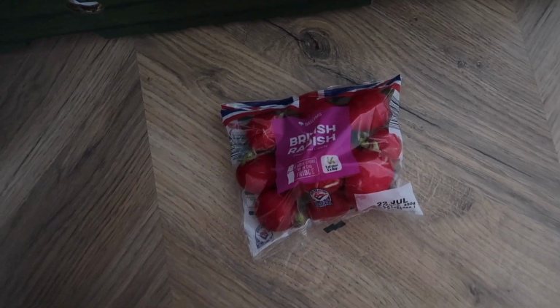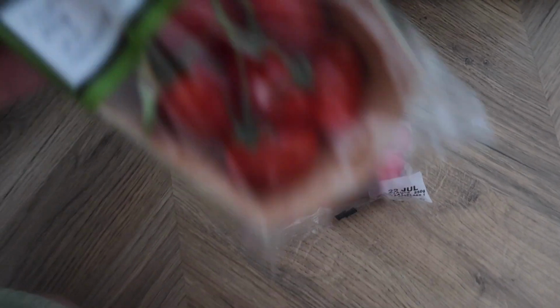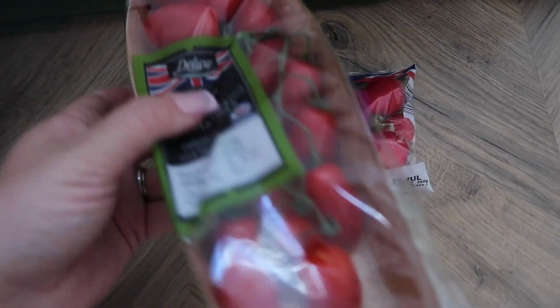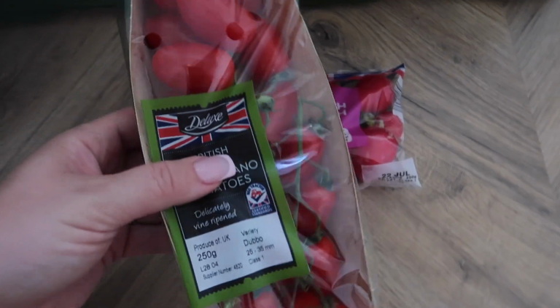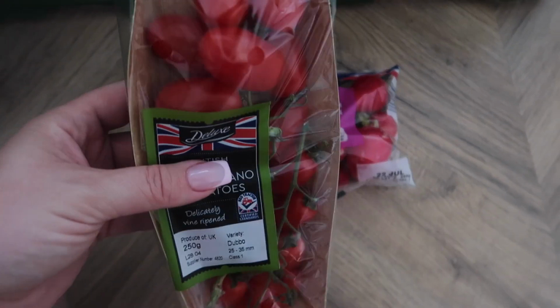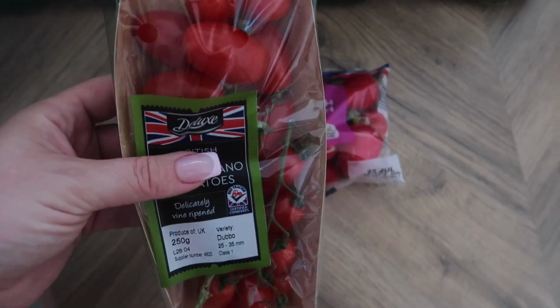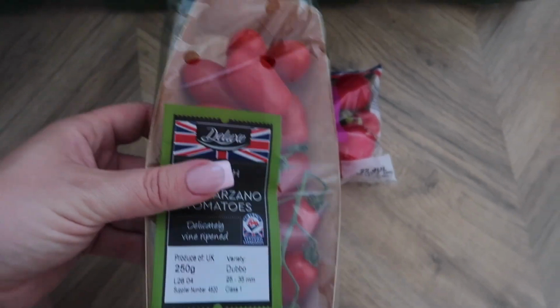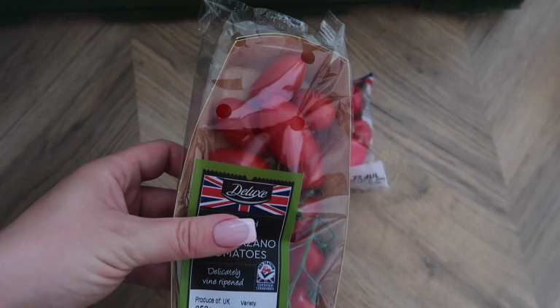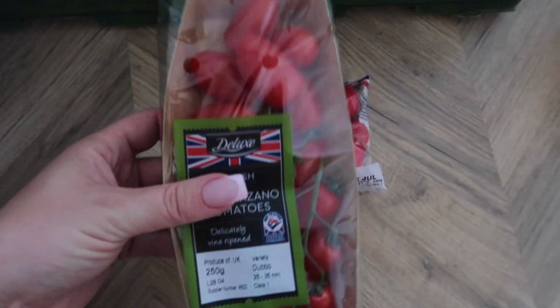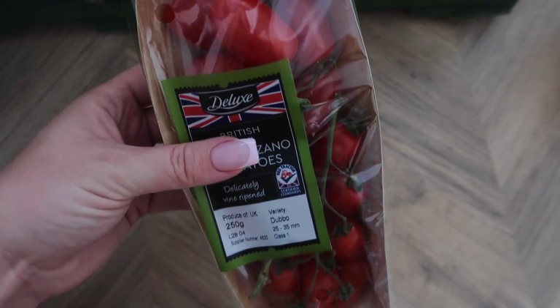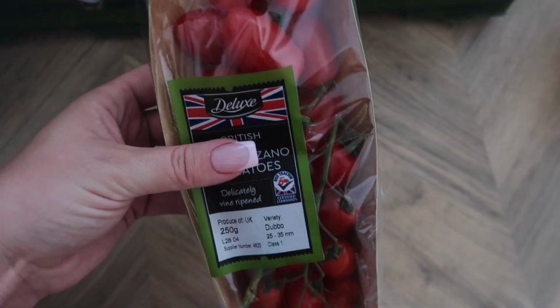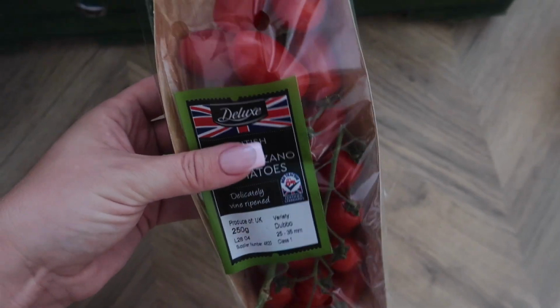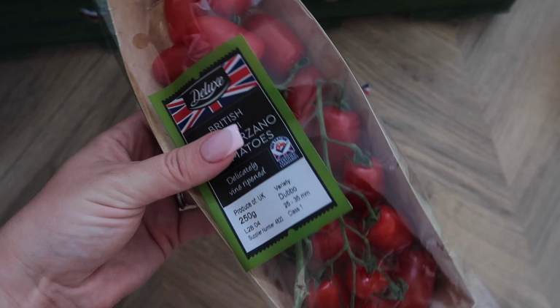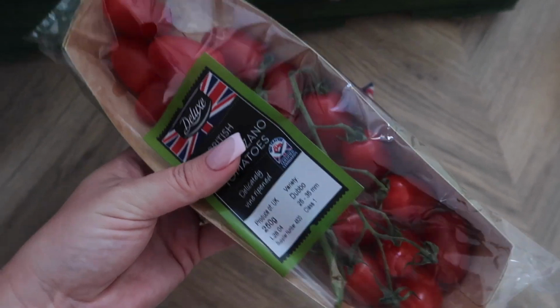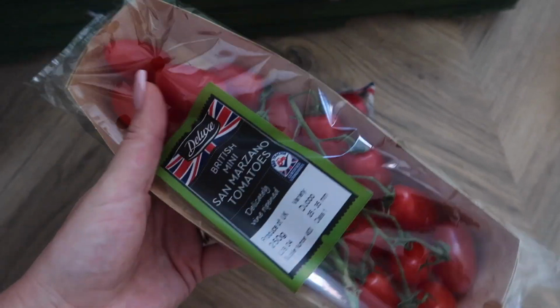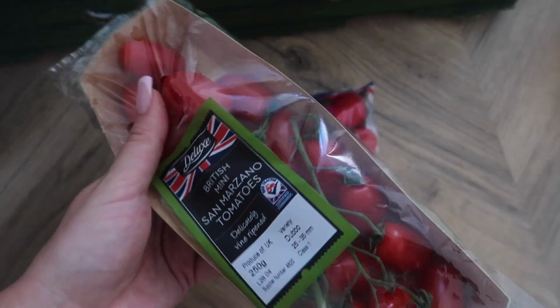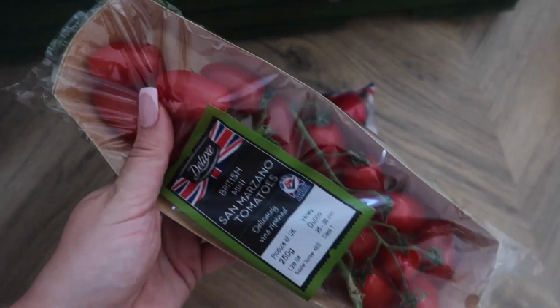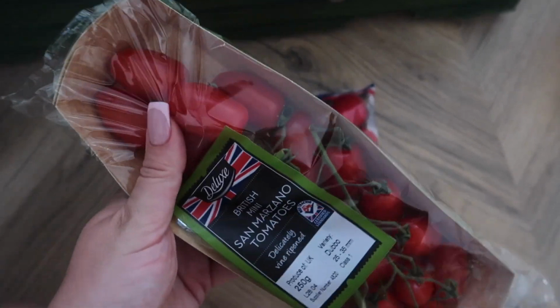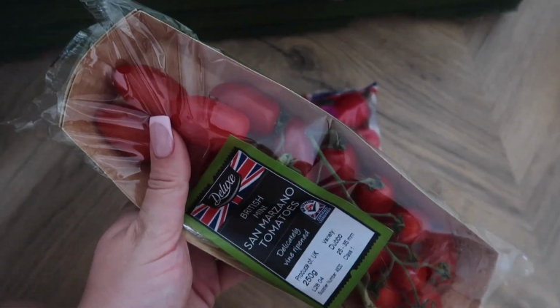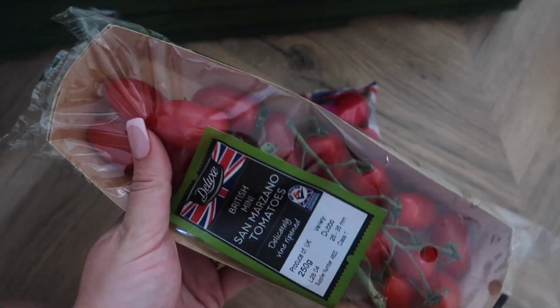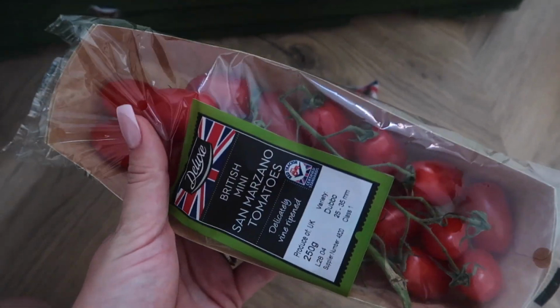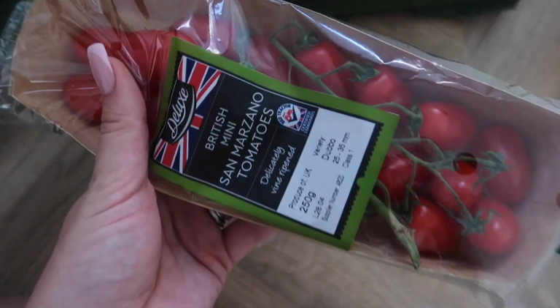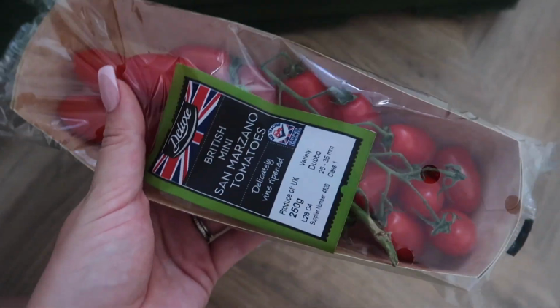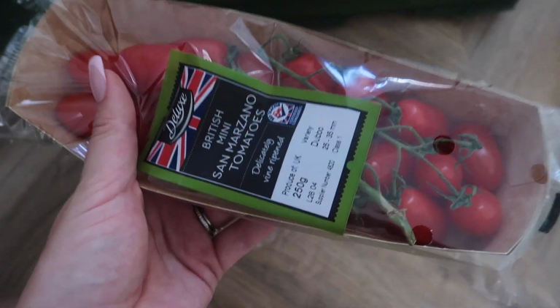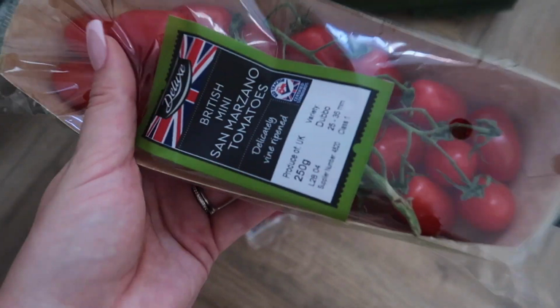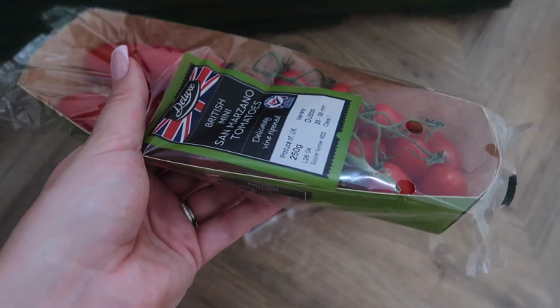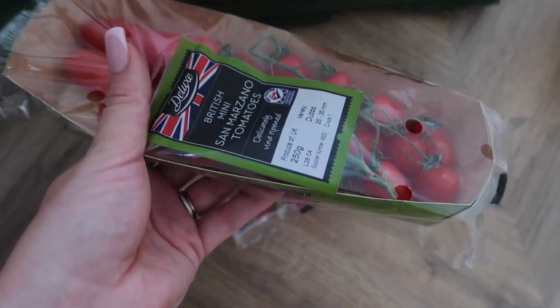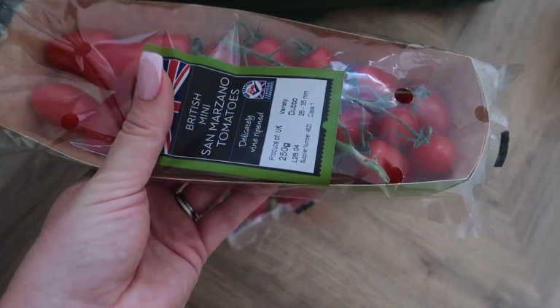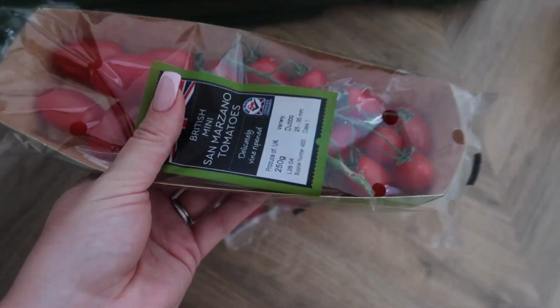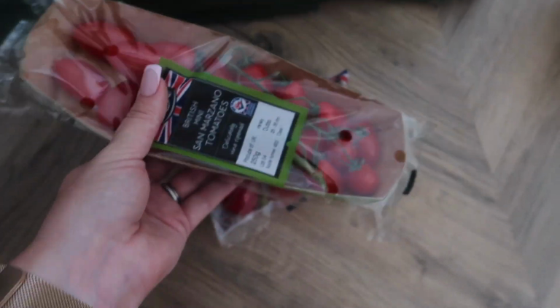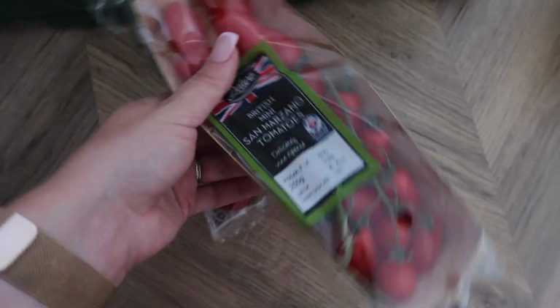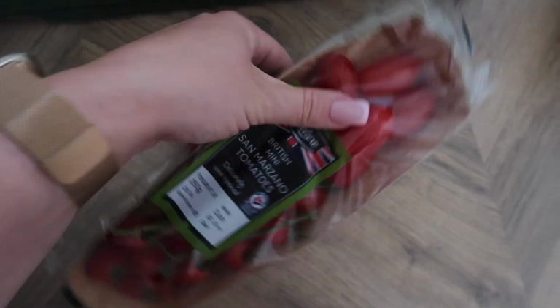And some cherry tomatoes. I wash them and put them on the table. The girls love eating these mainly — Thea, she loves tomatoes.